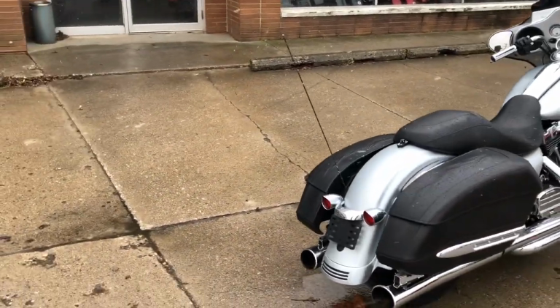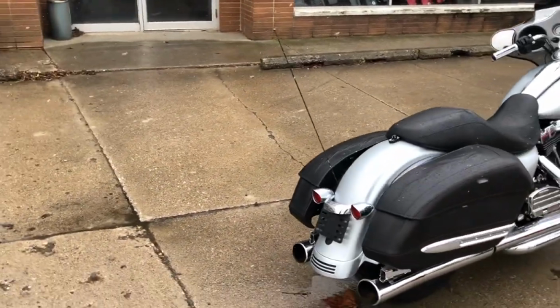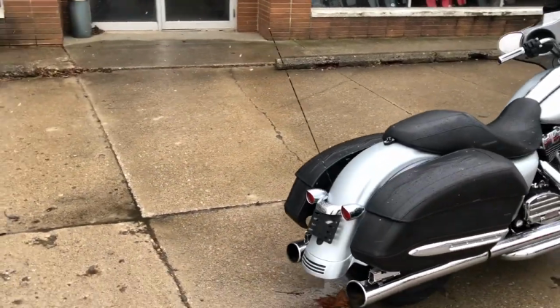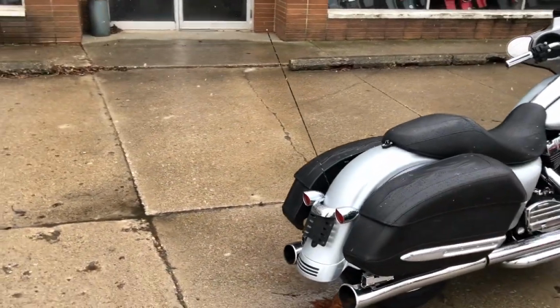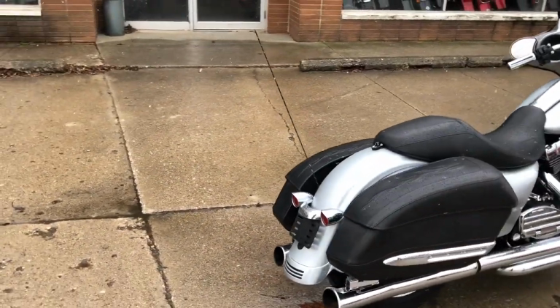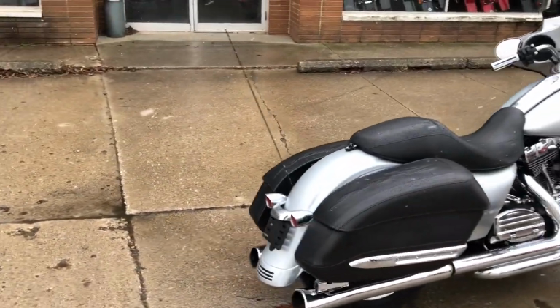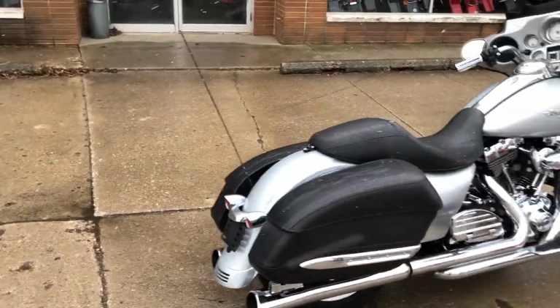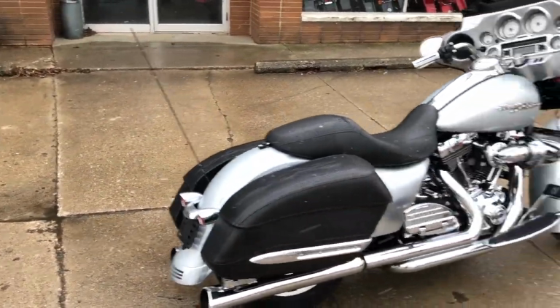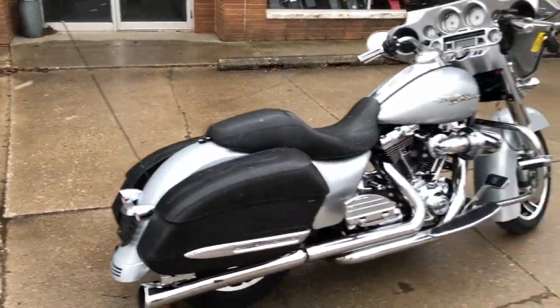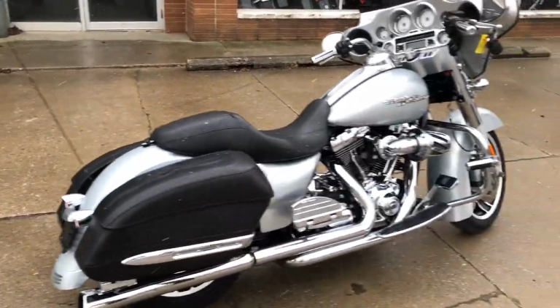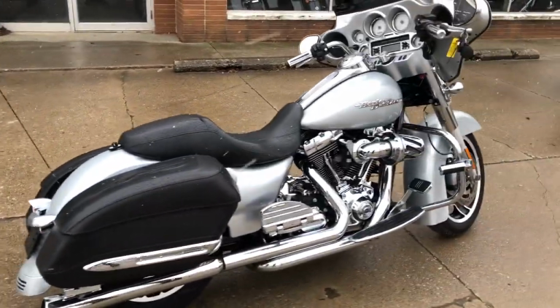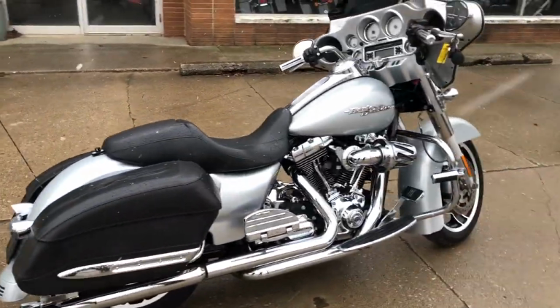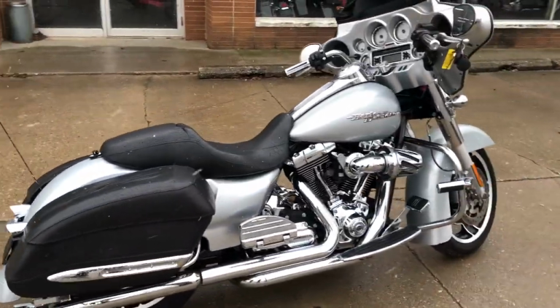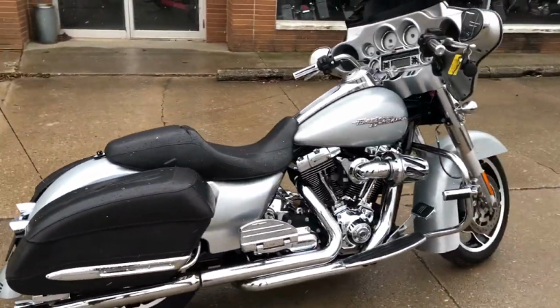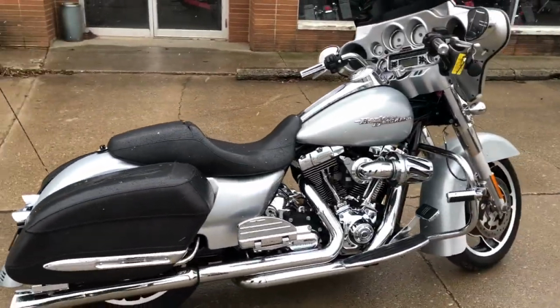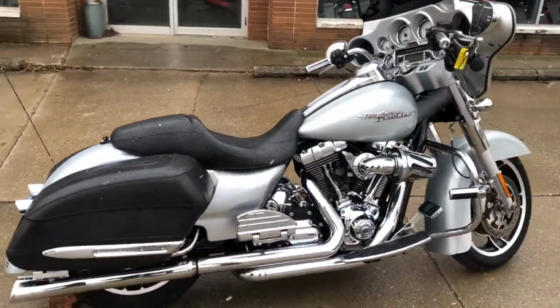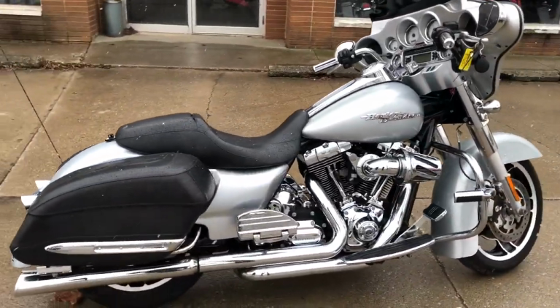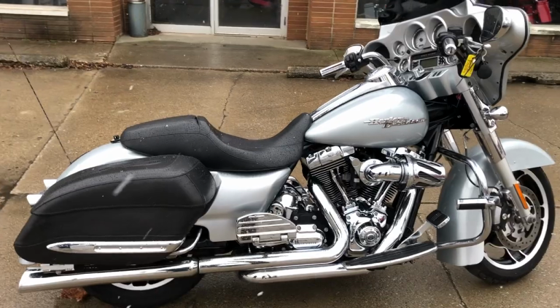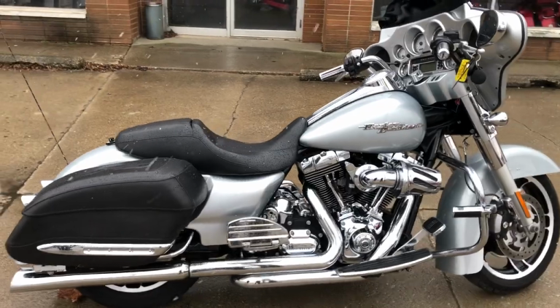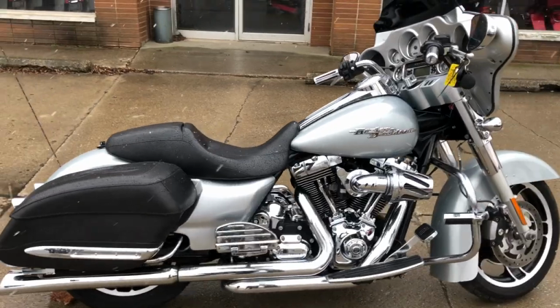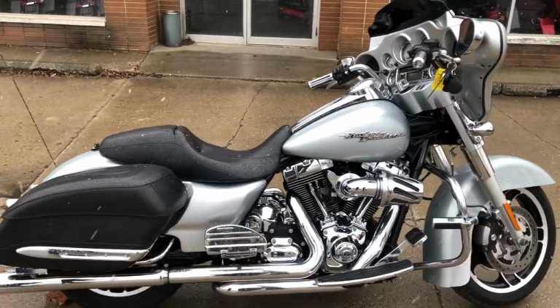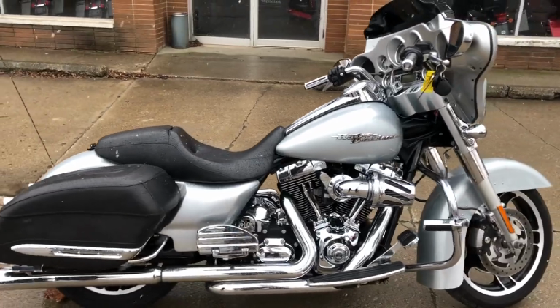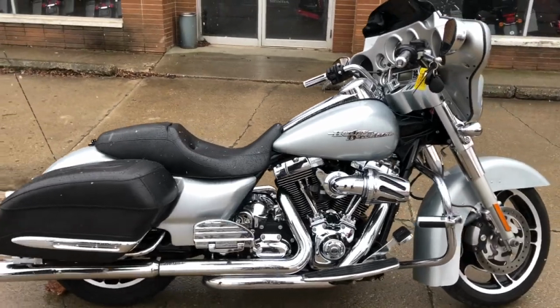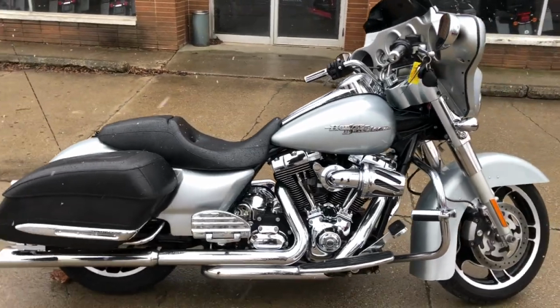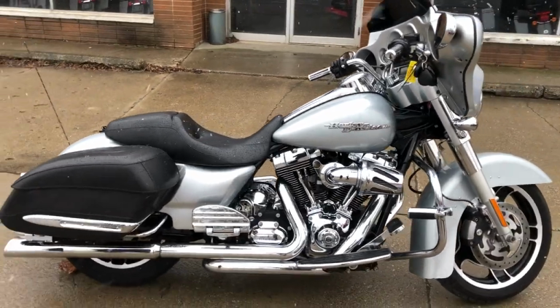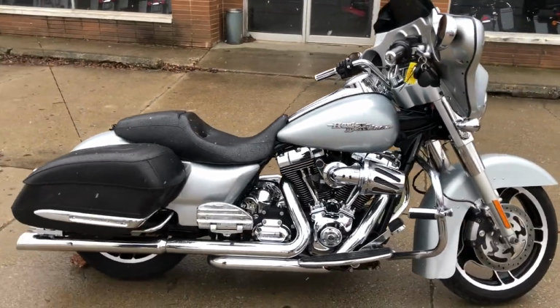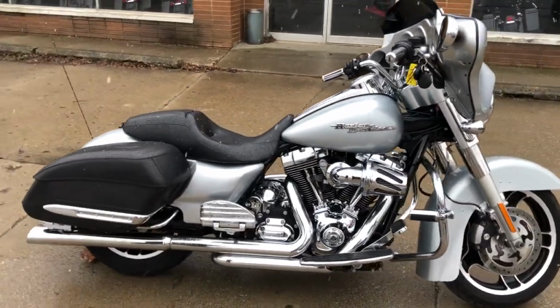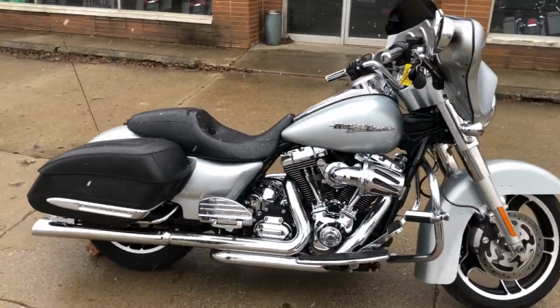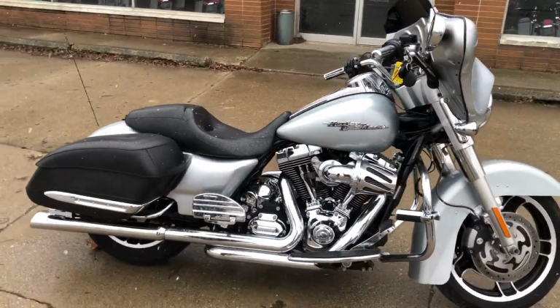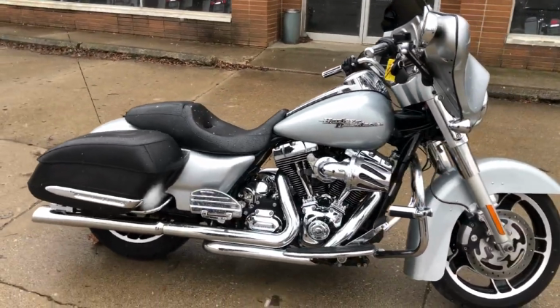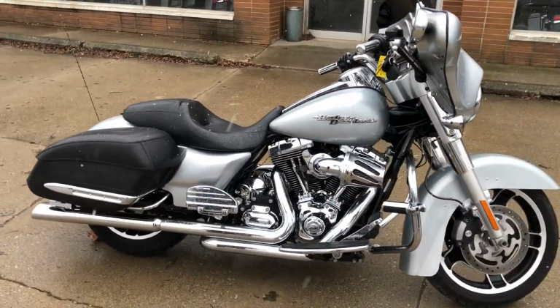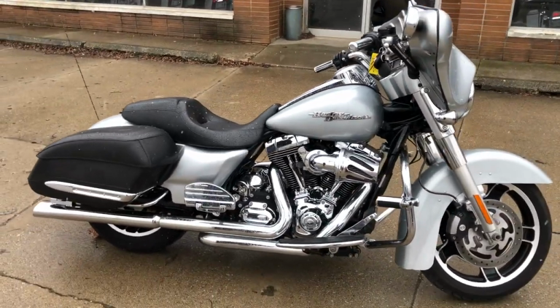One sharp Street Glide — don't miss it guys. That's ApprovalPowerSports.com. Go on there and check them all out — over 600 available.